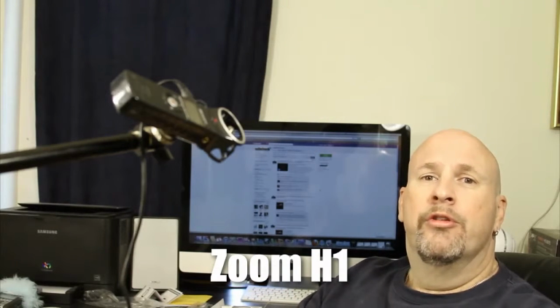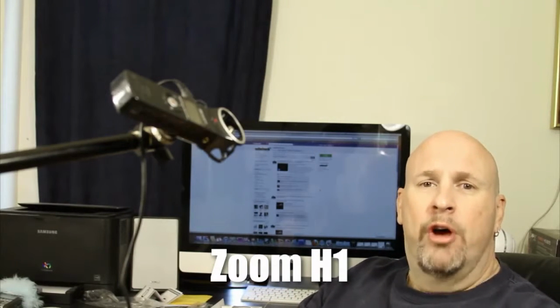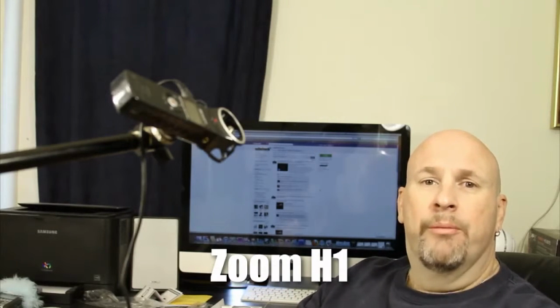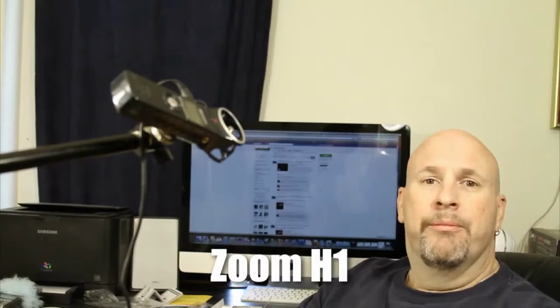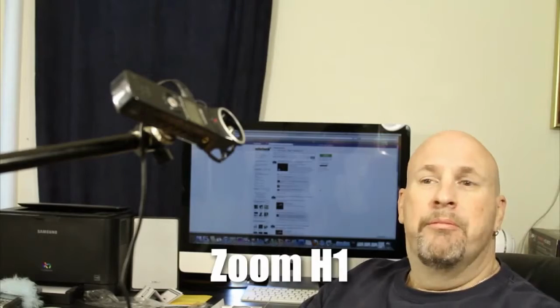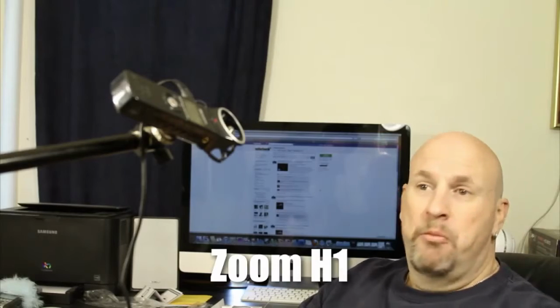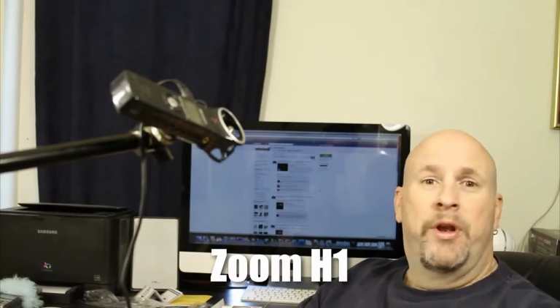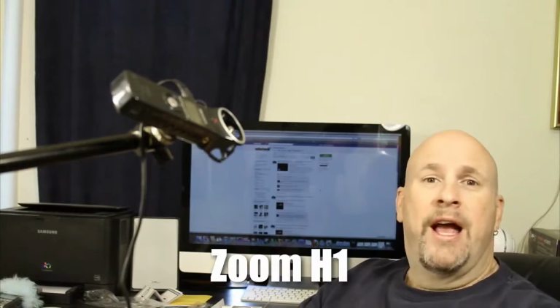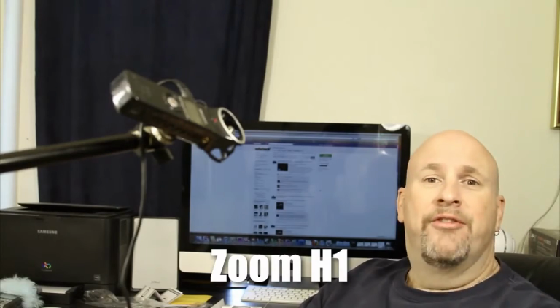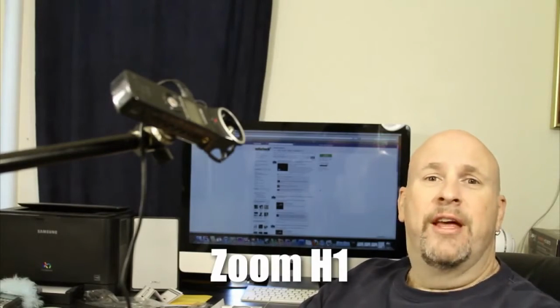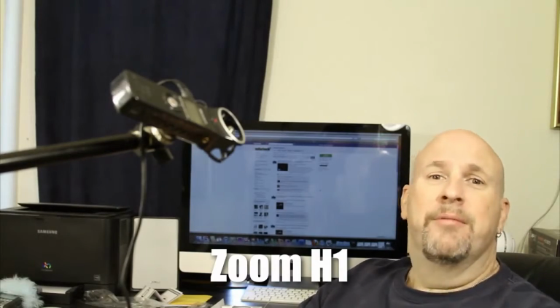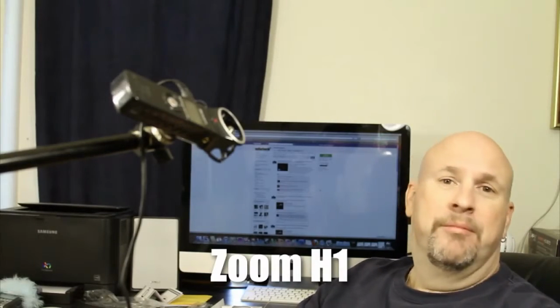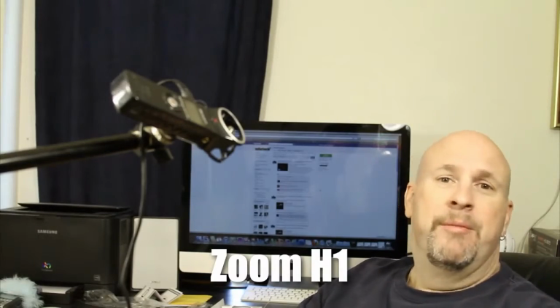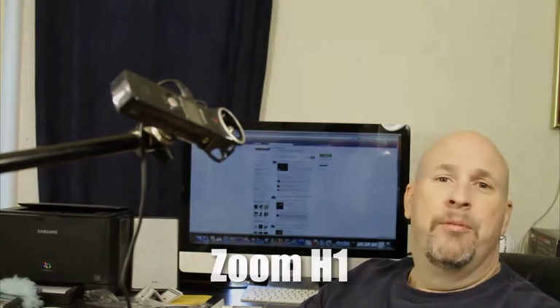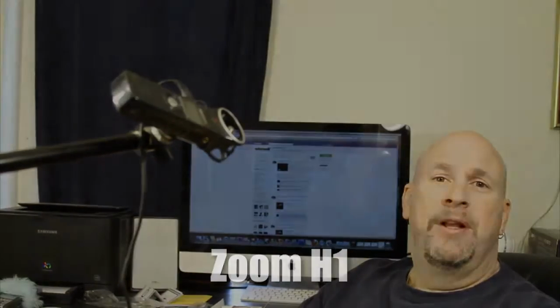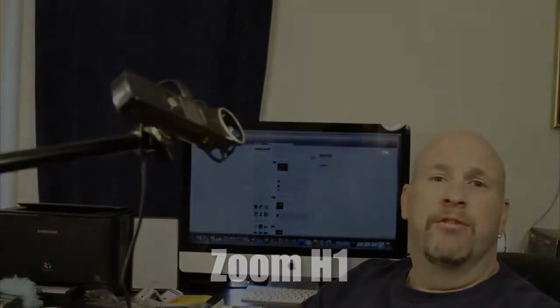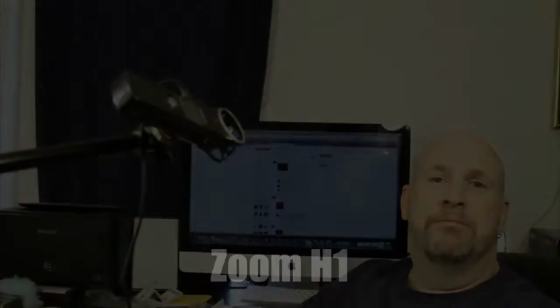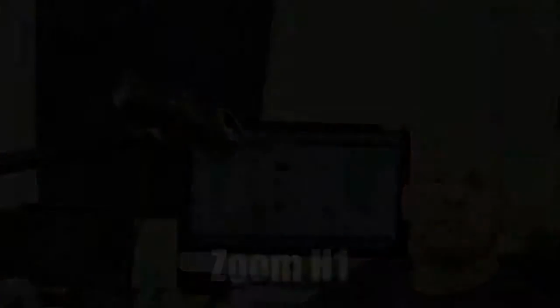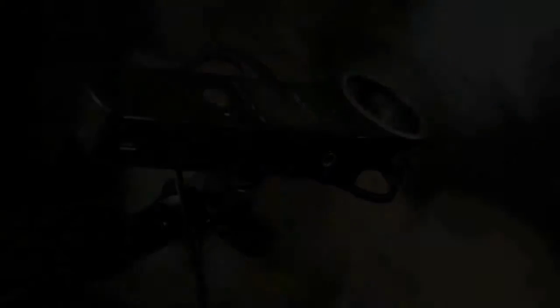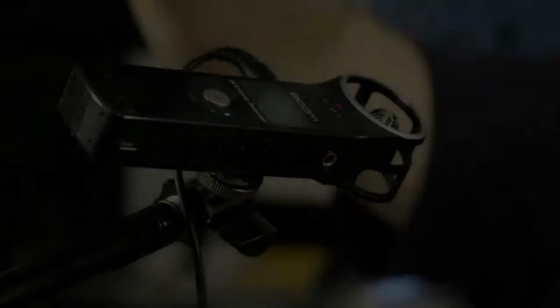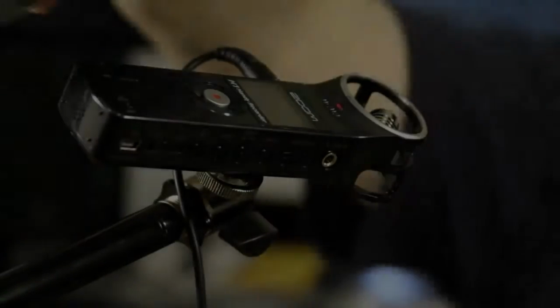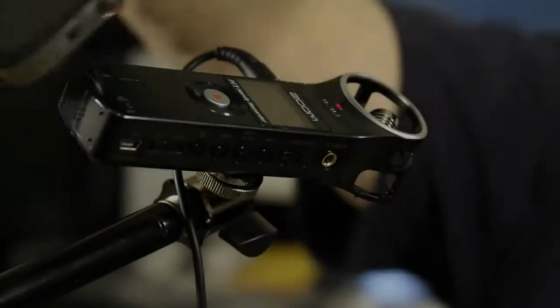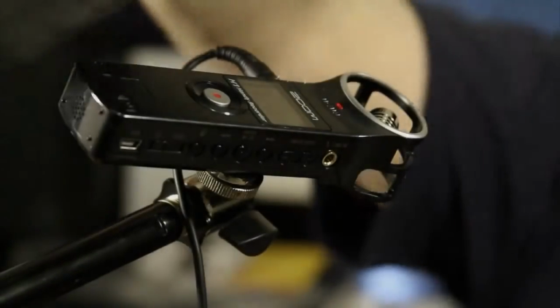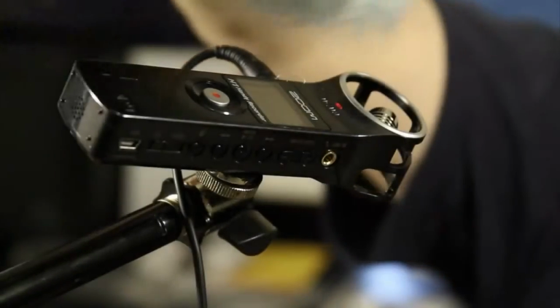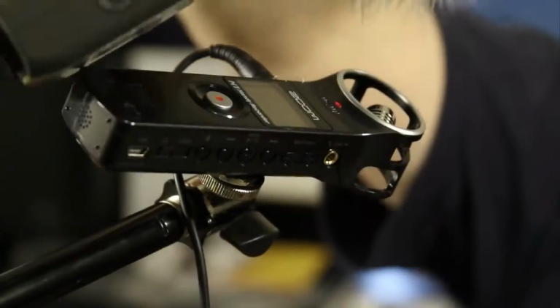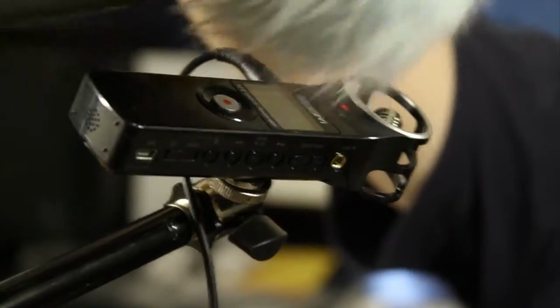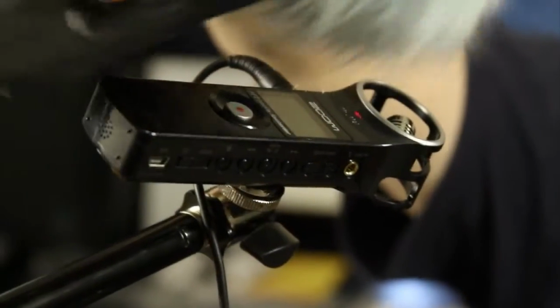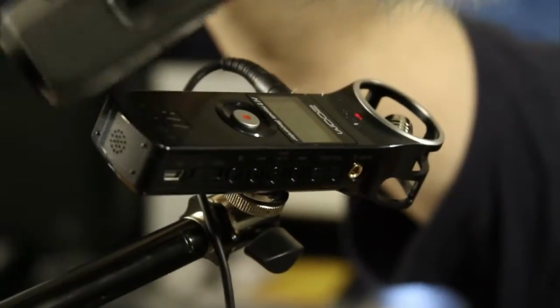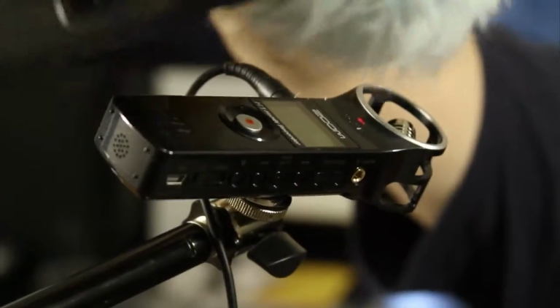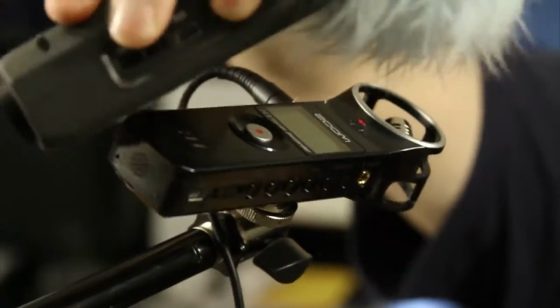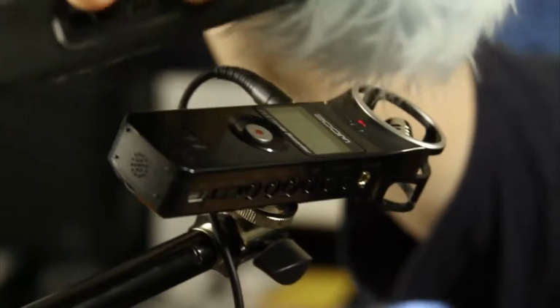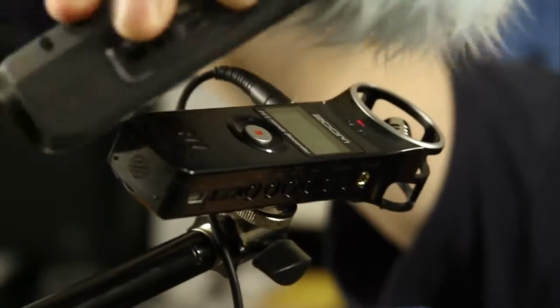So, what do you guys think? Give me your opinions. Oh, H1, I love you. H1, I love you.